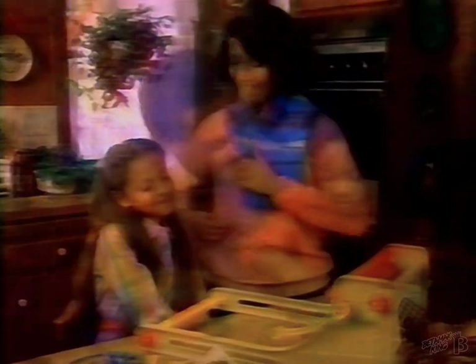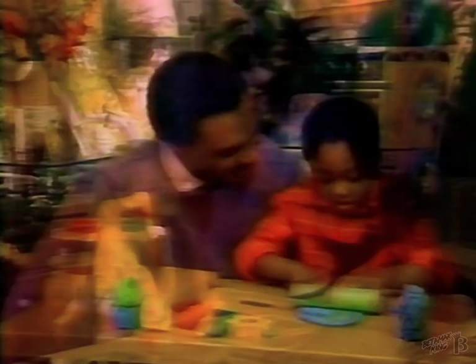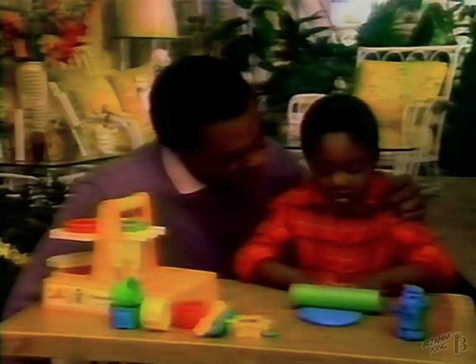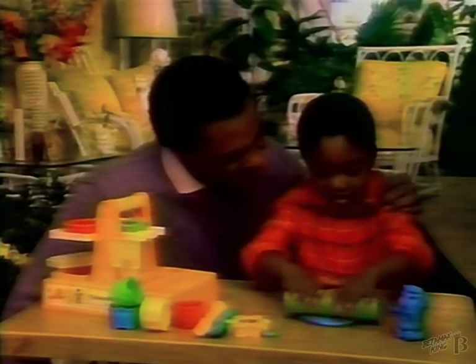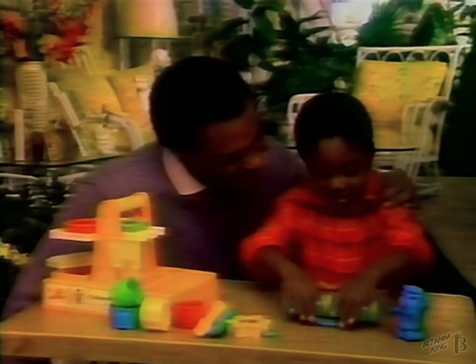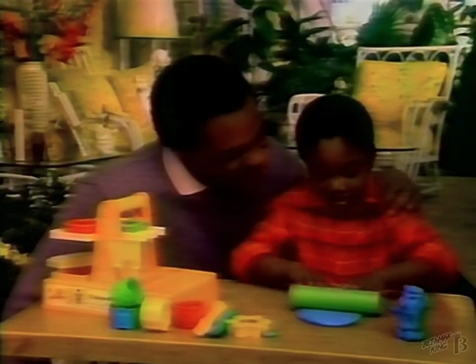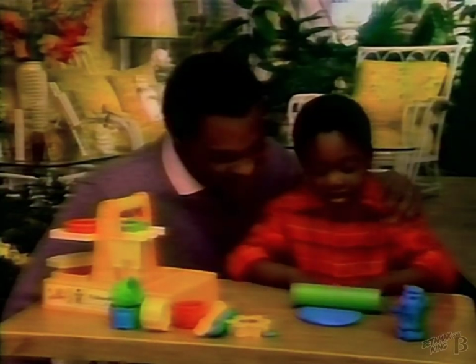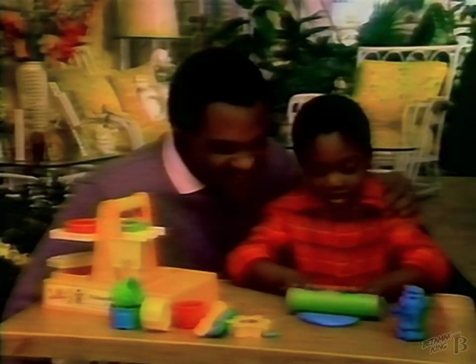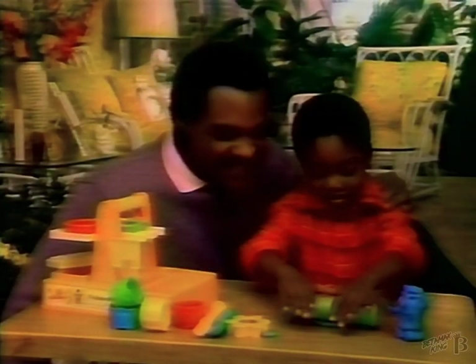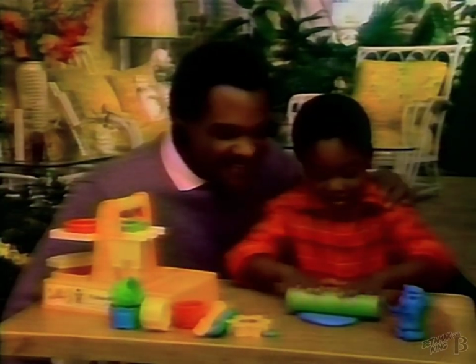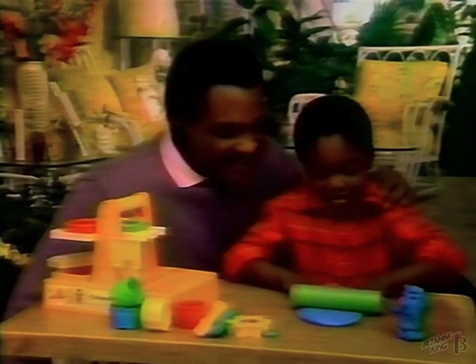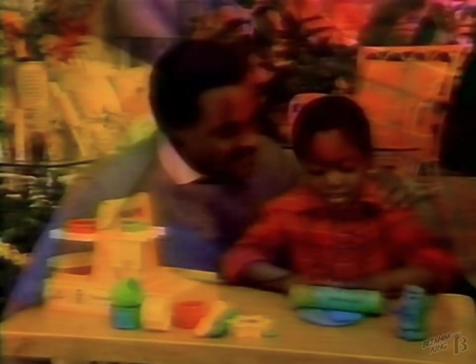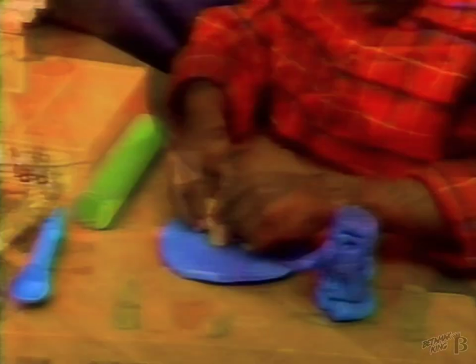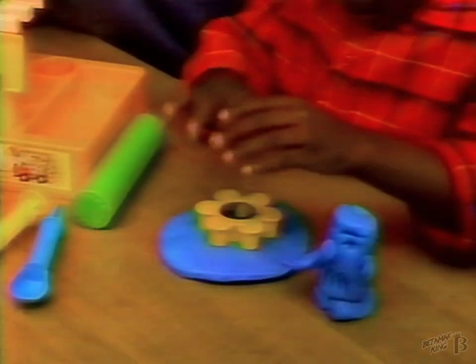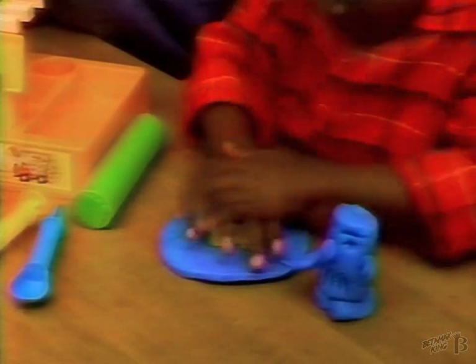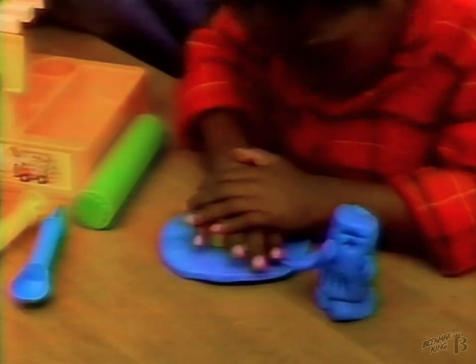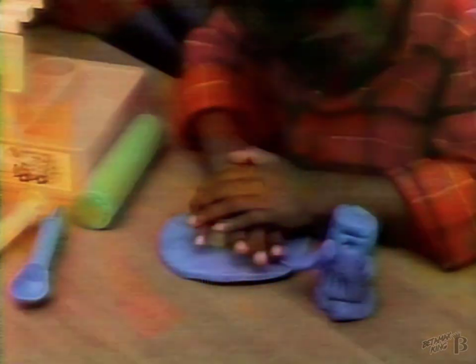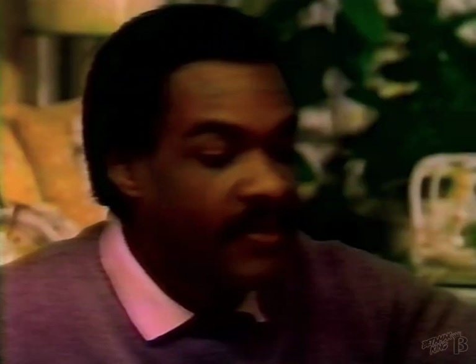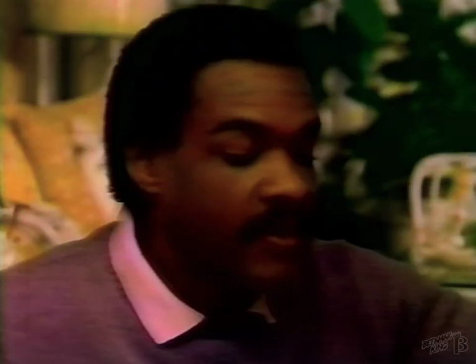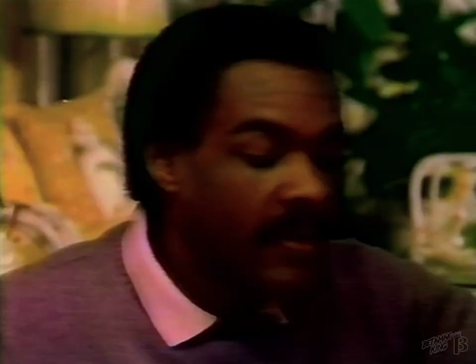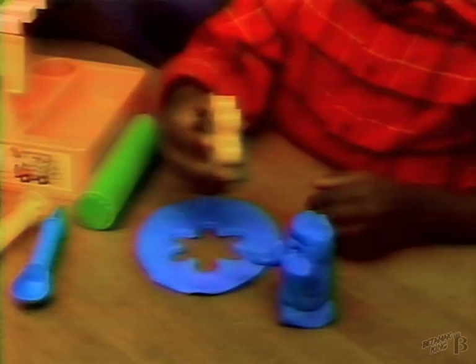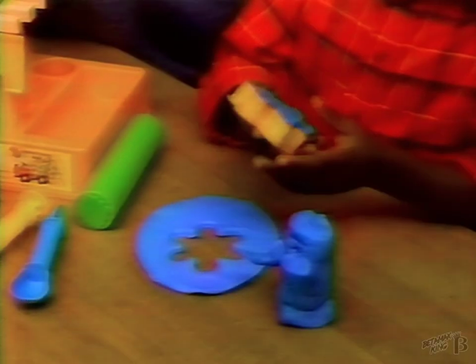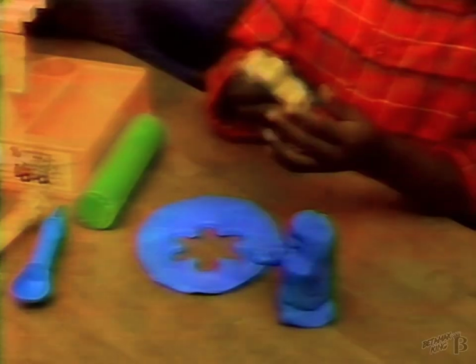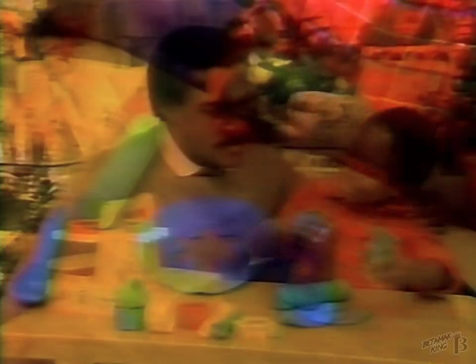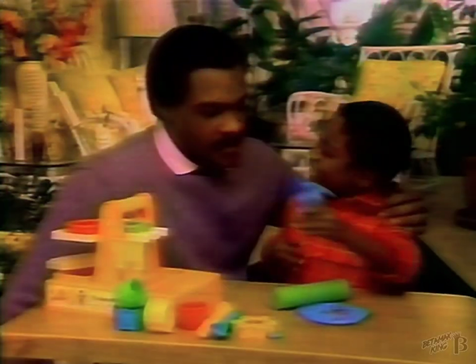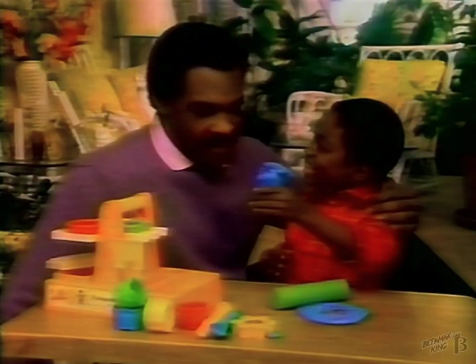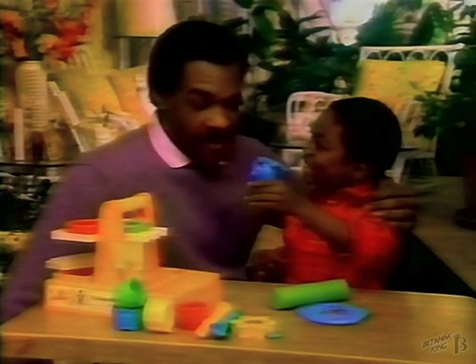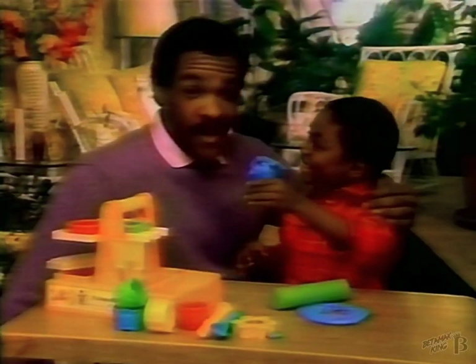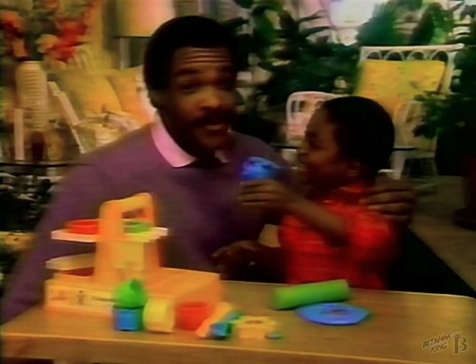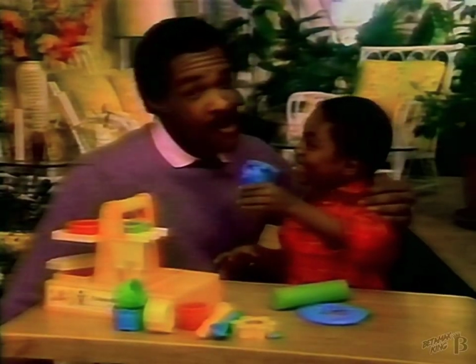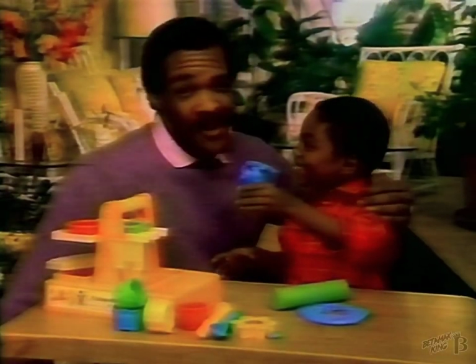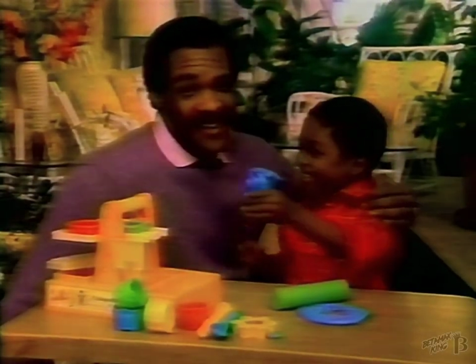With the creative clay tool set, kids can shape, stamp, squish, and cut out the most imaginative things in clay. That's my boy.